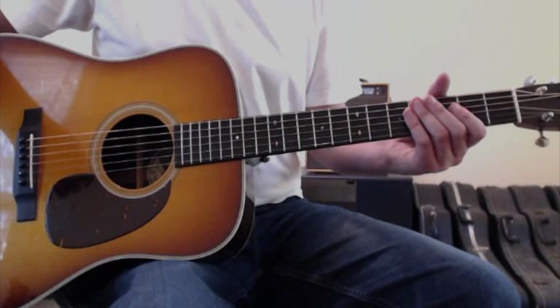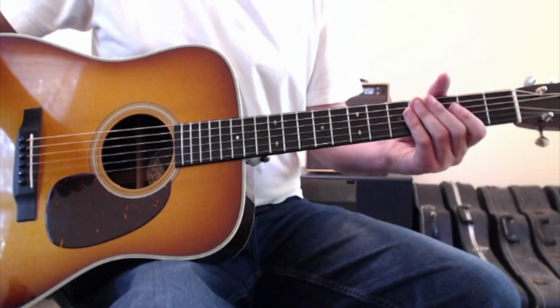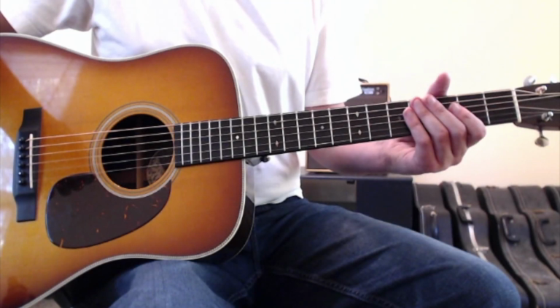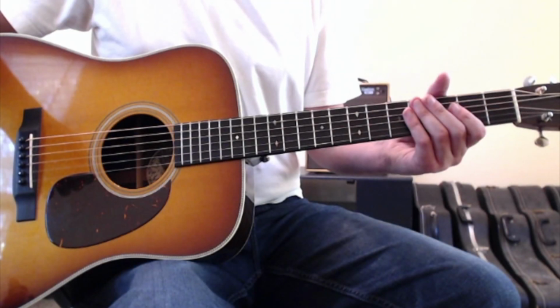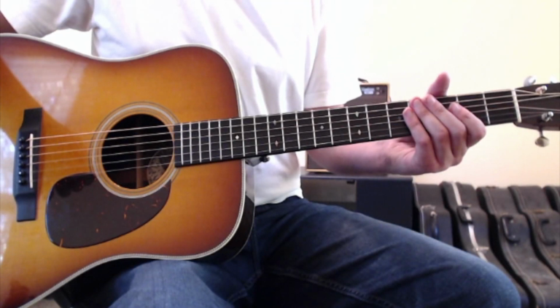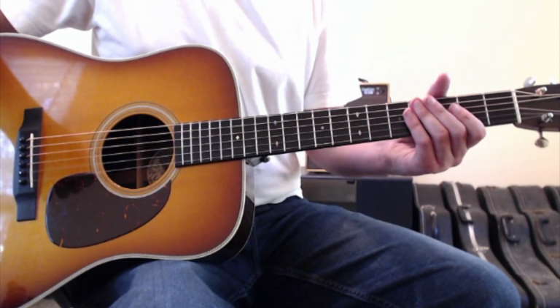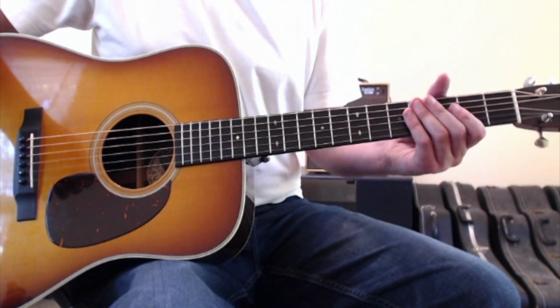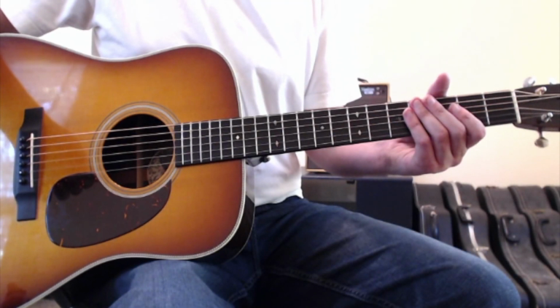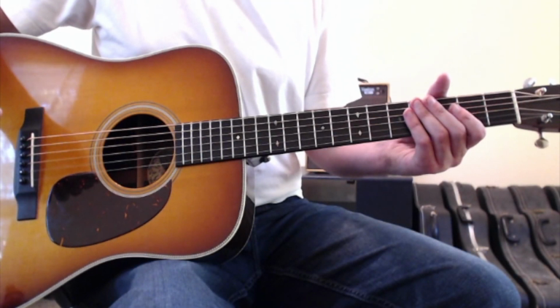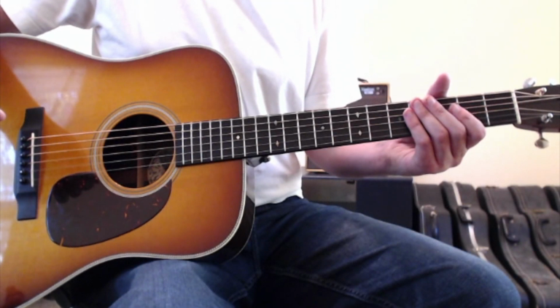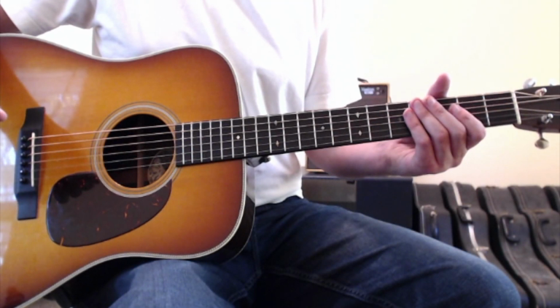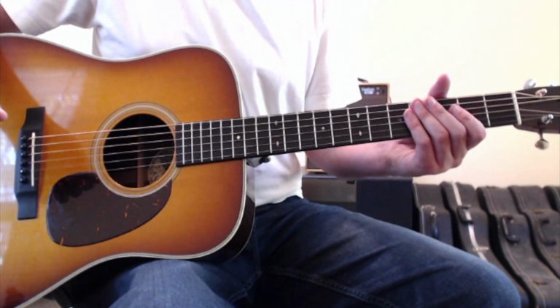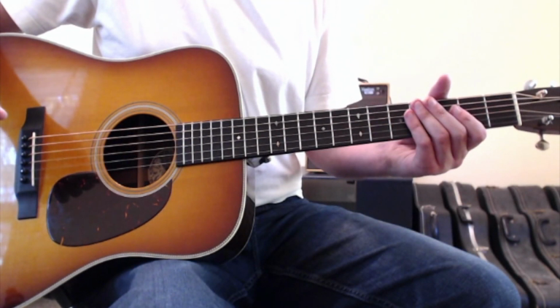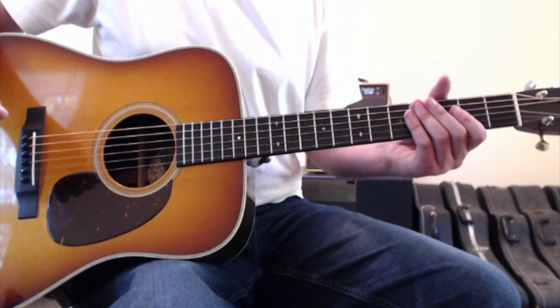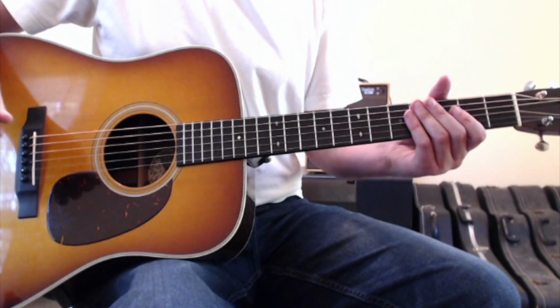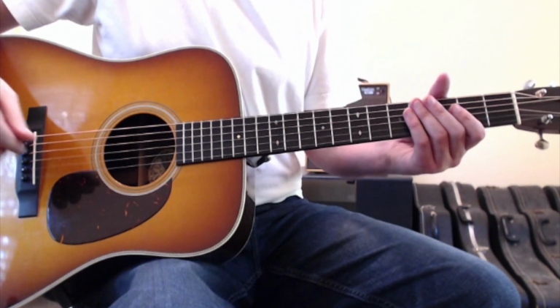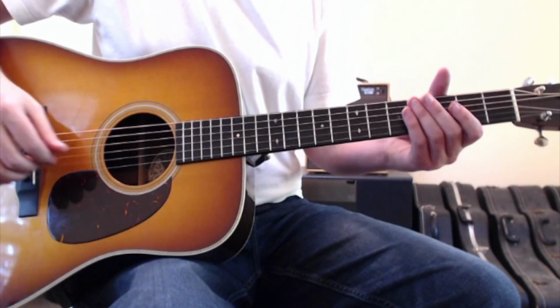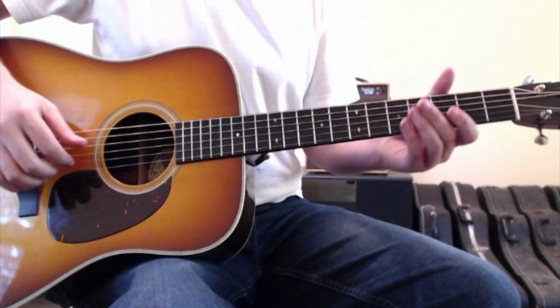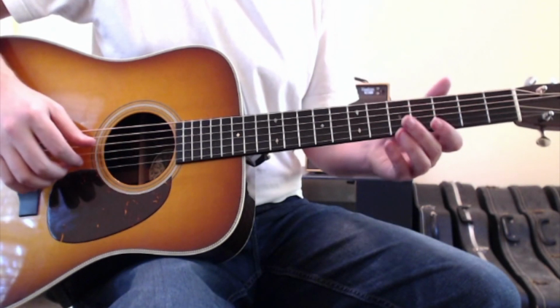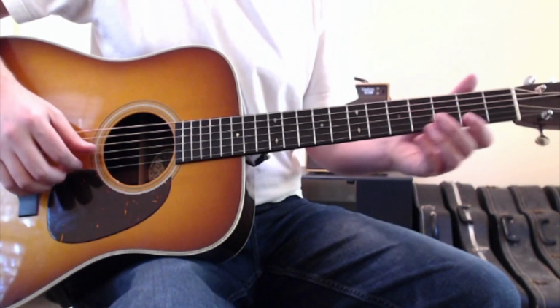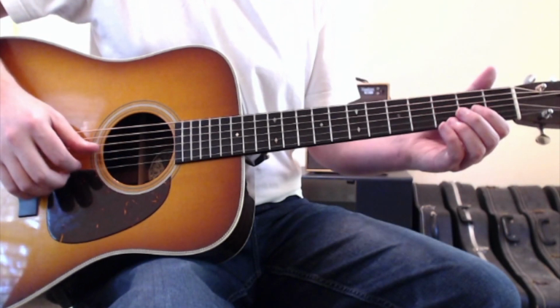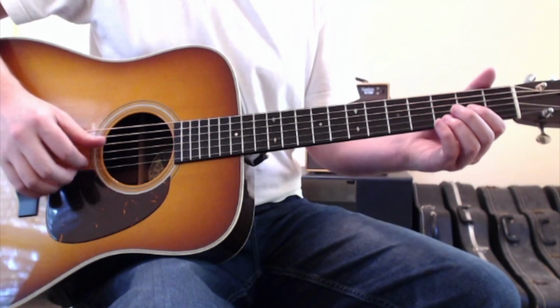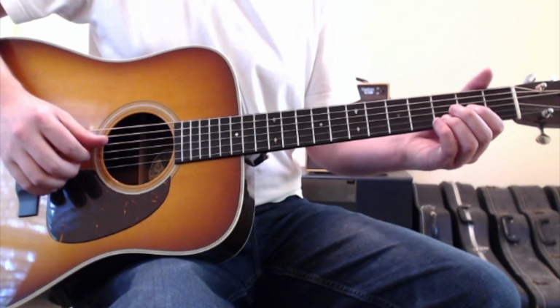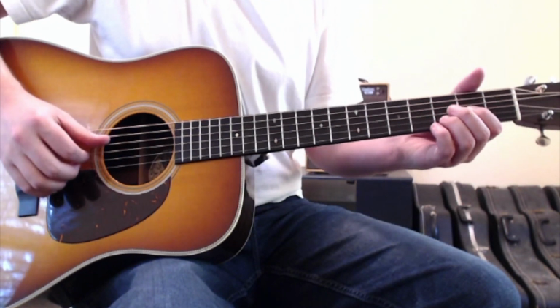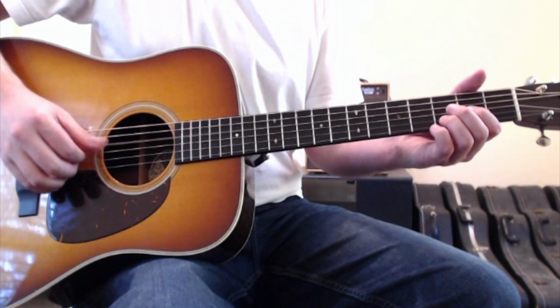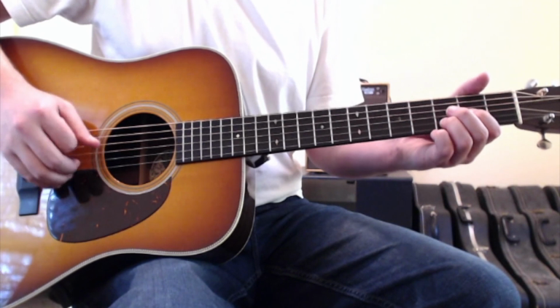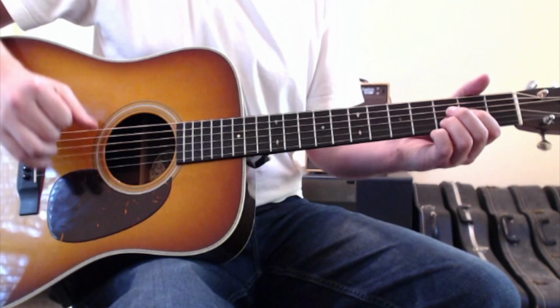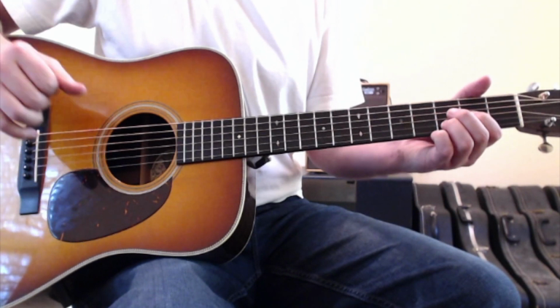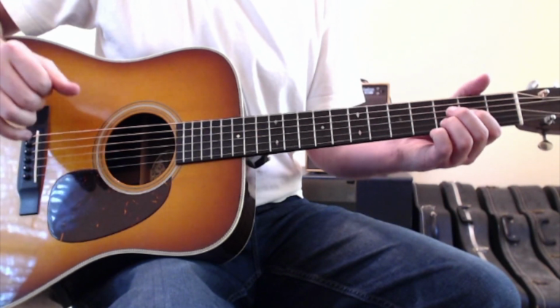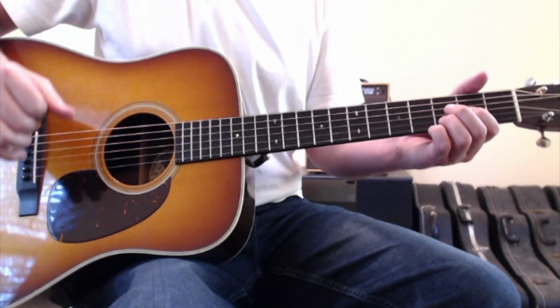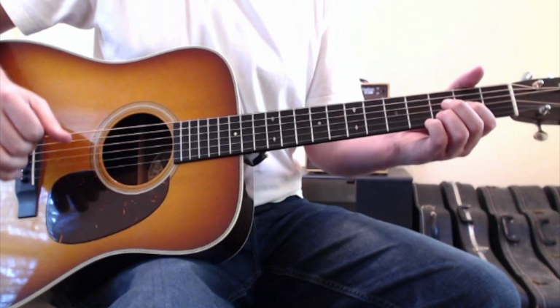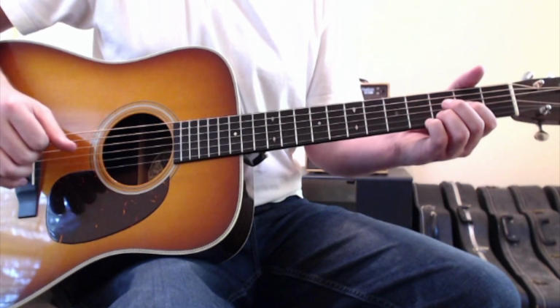Grace is Gone by Dave Matthews is going to be played in standard tuning and comes out of a D major chord.